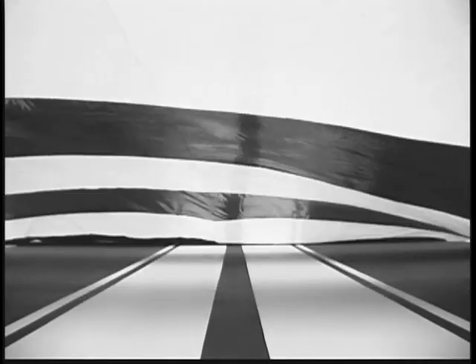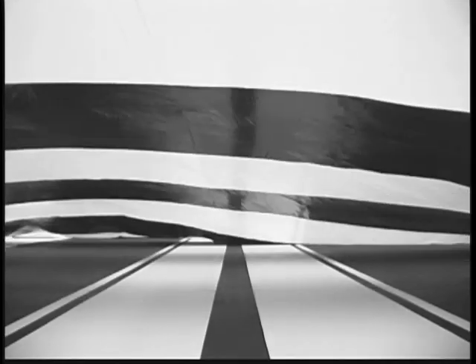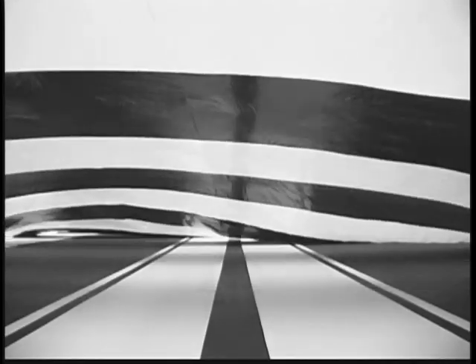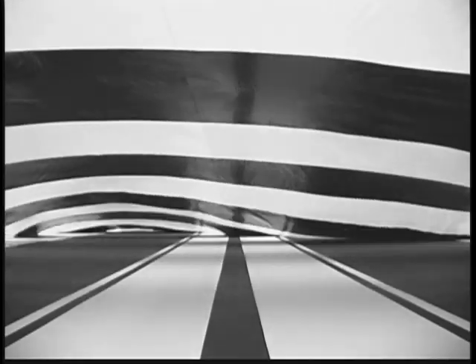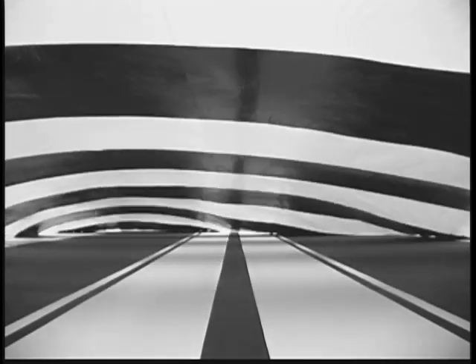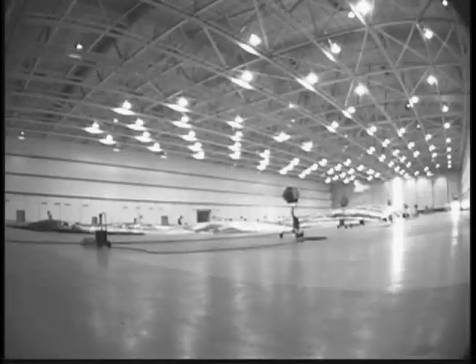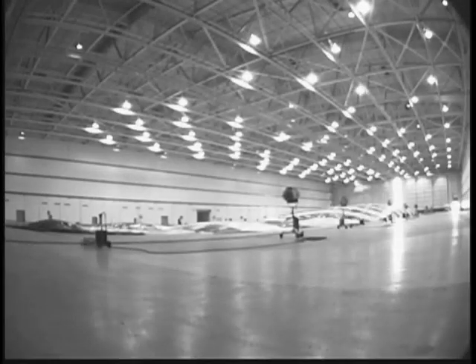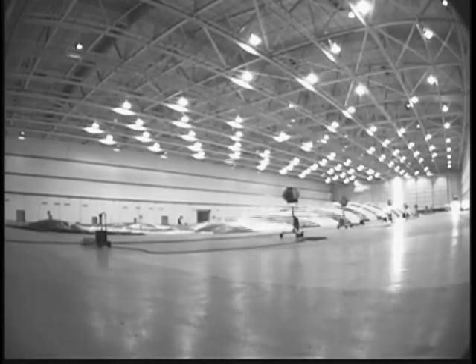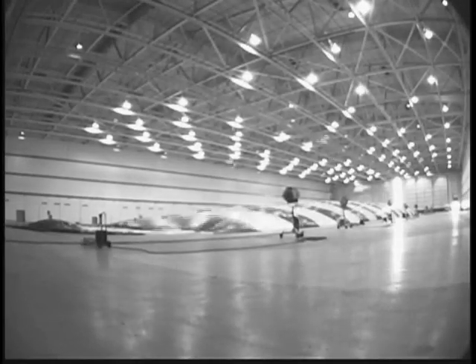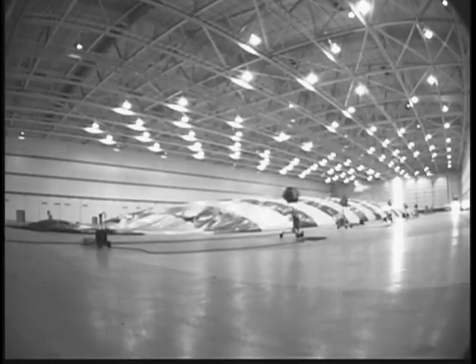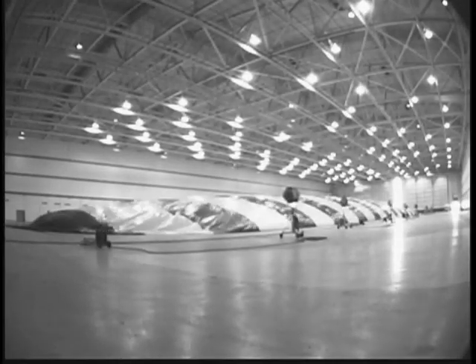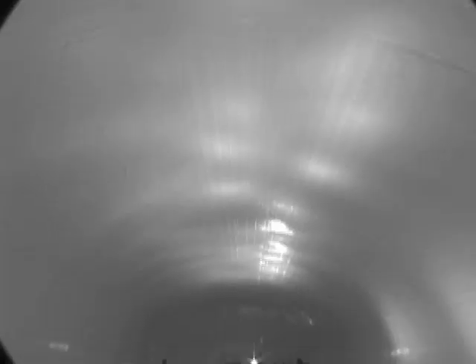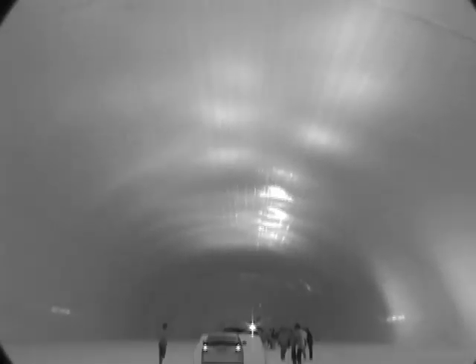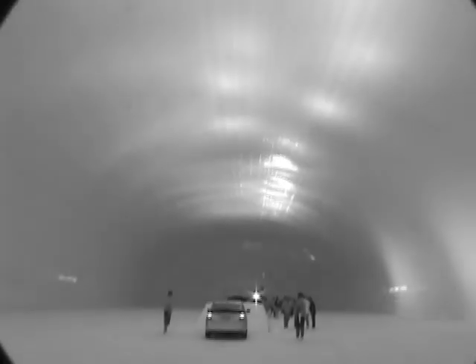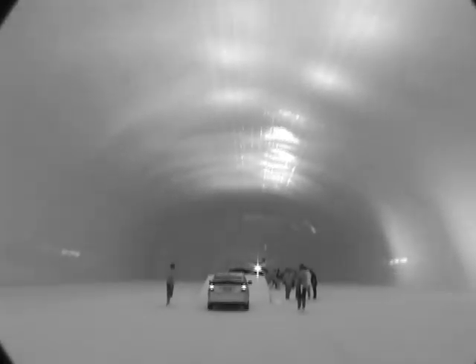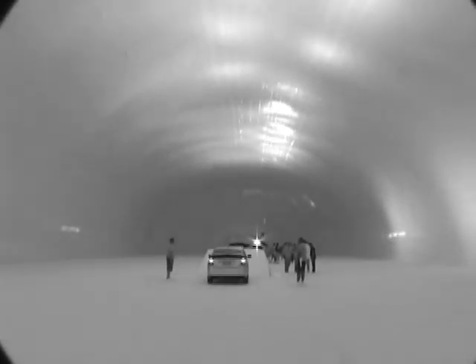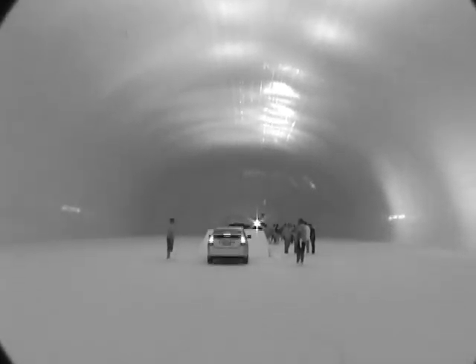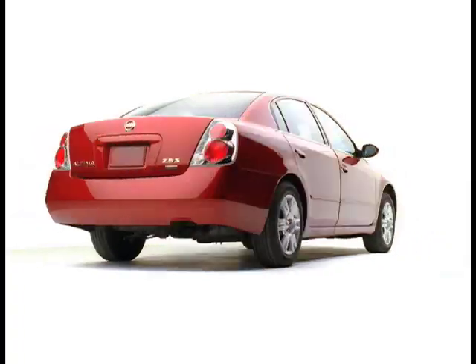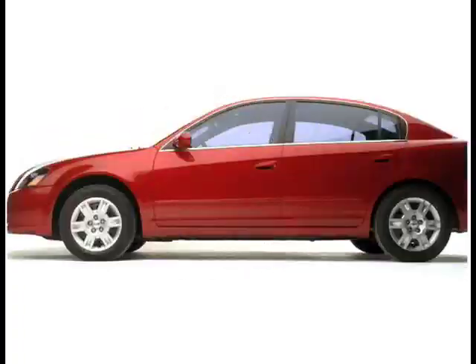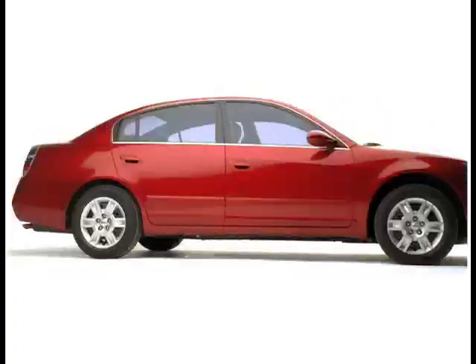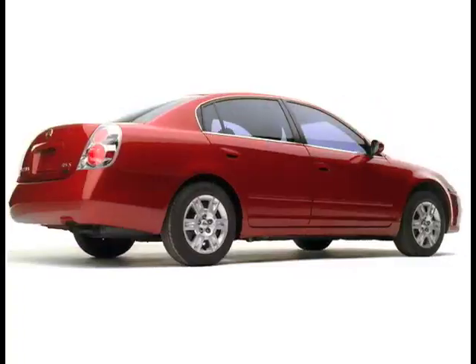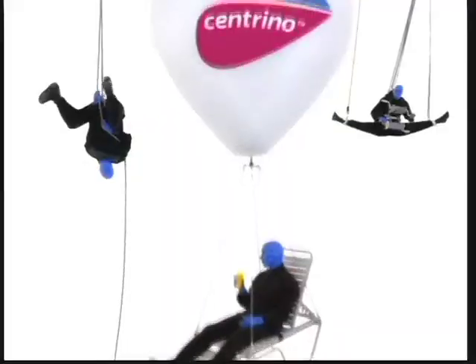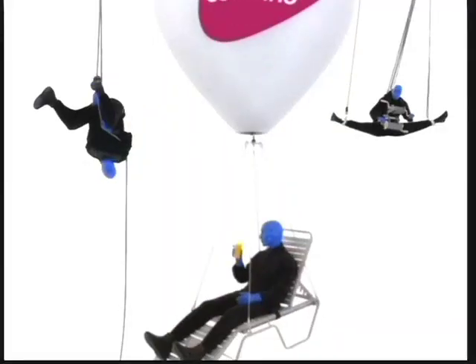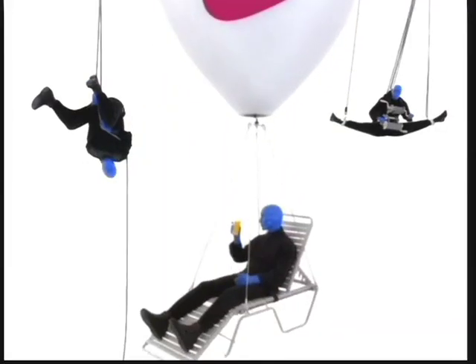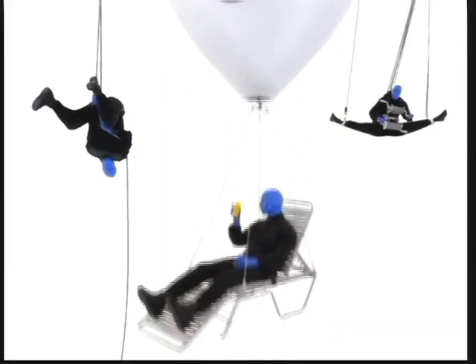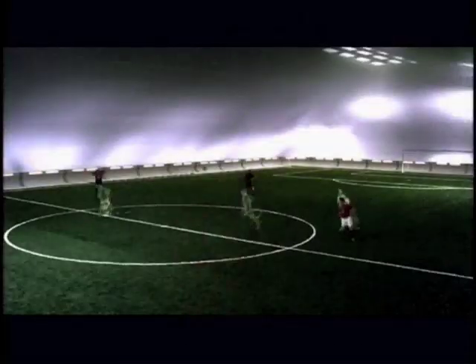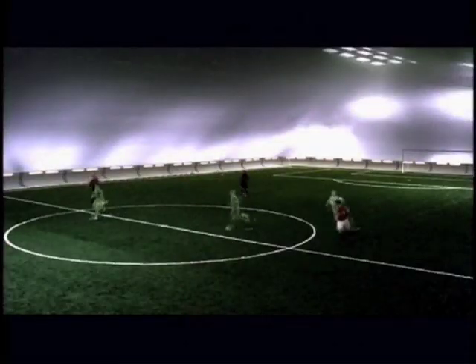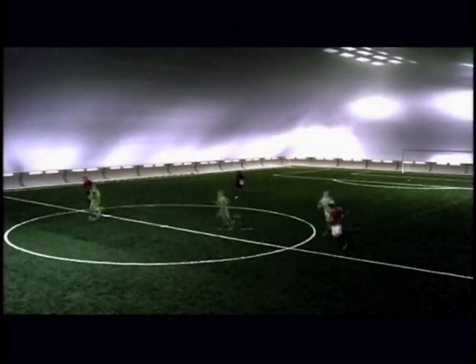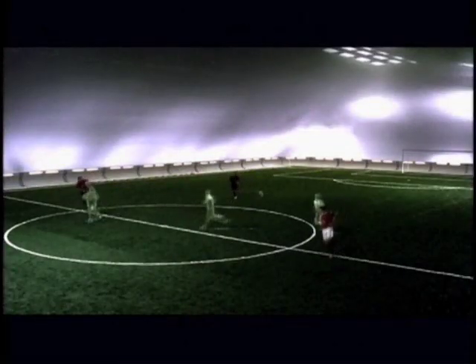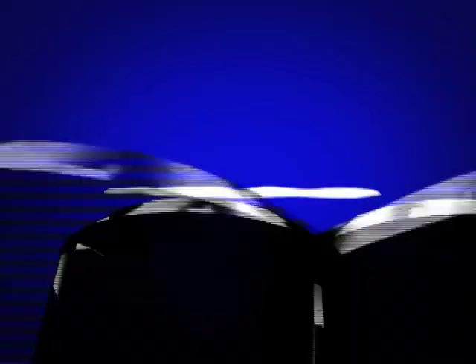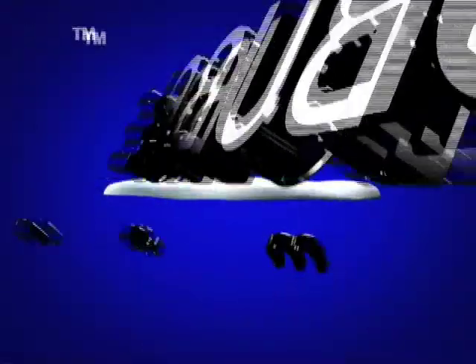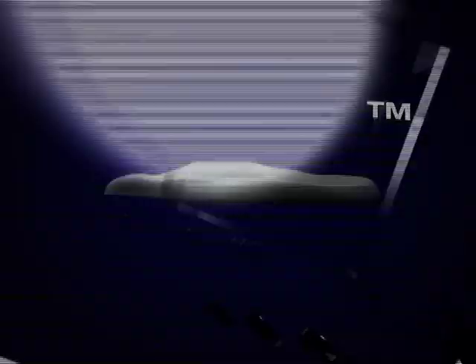Filmmakers are discovering a new revolutionary tool — the only 360-degree, virtually seamless shooting environment: the Photobubble.